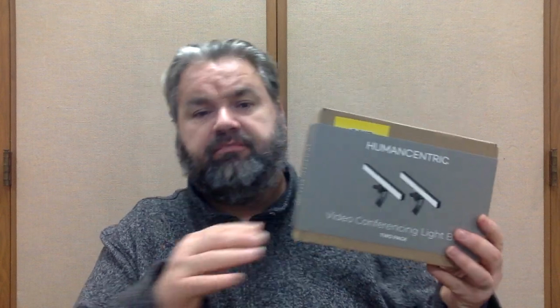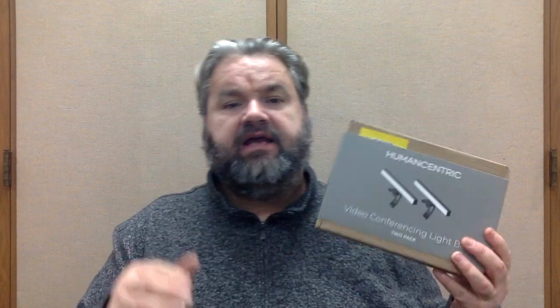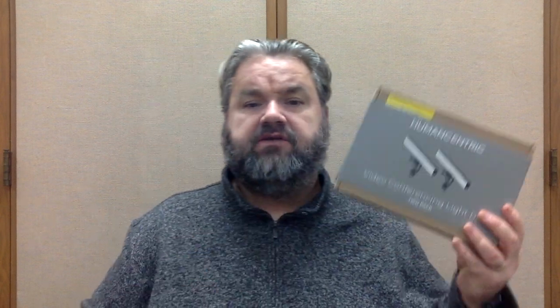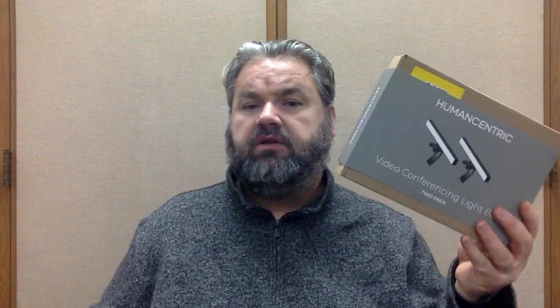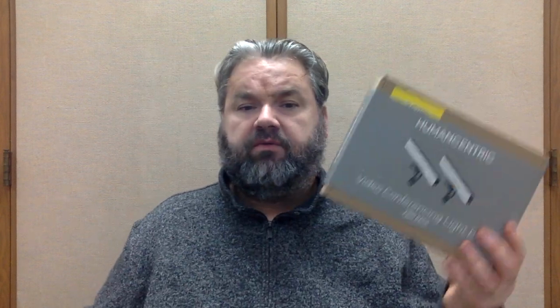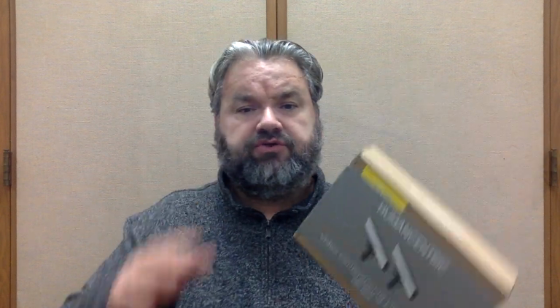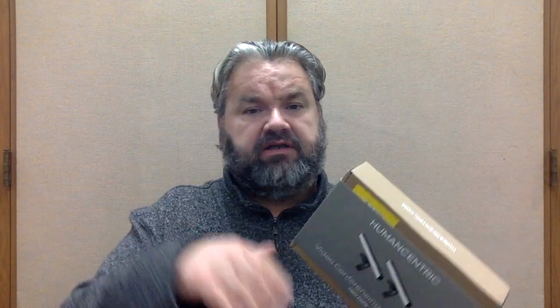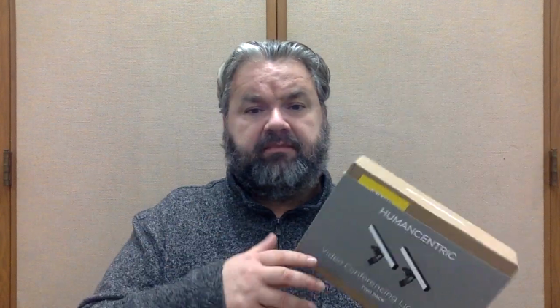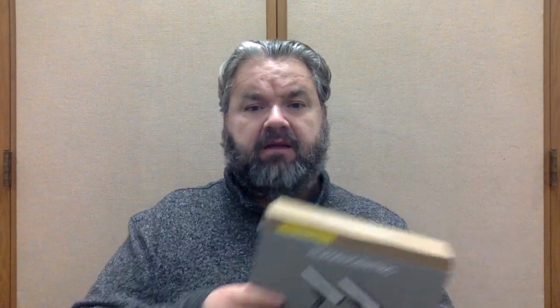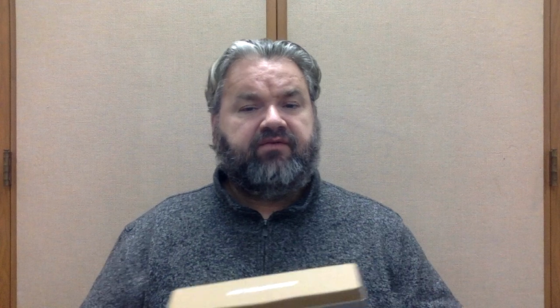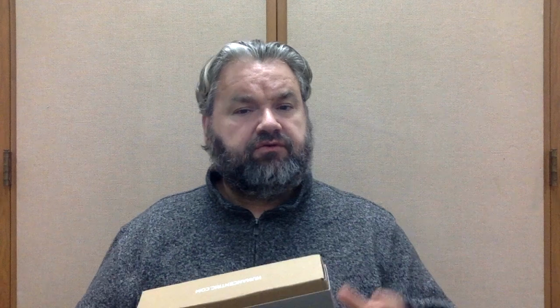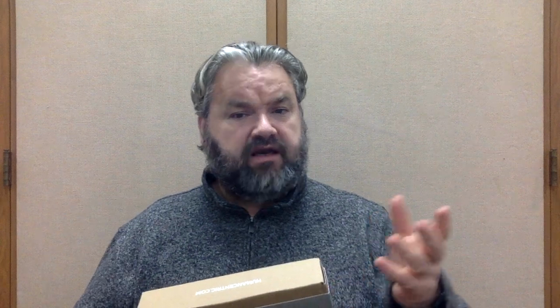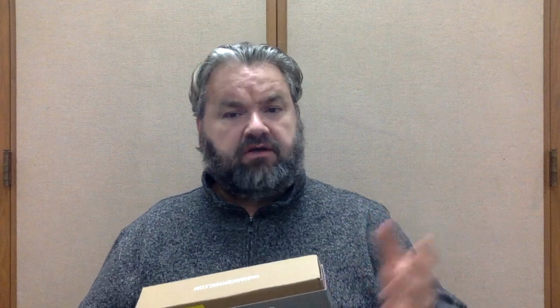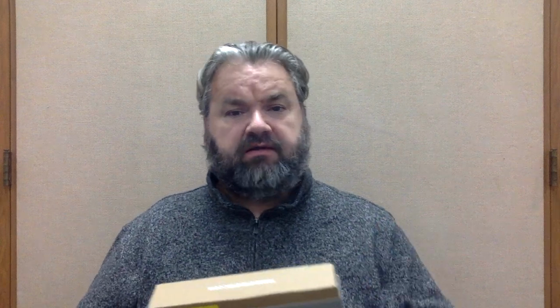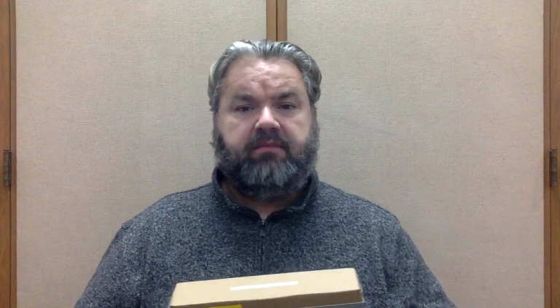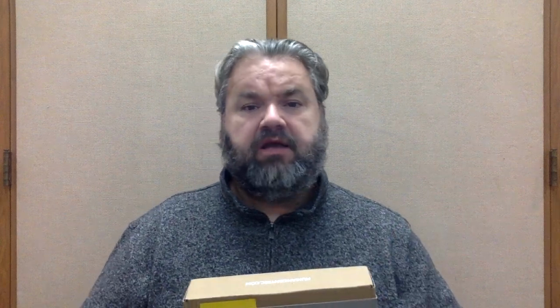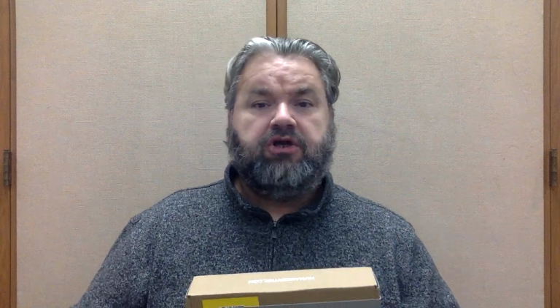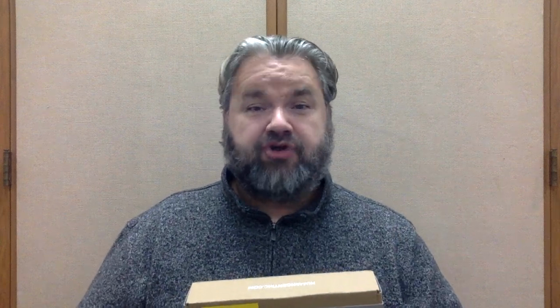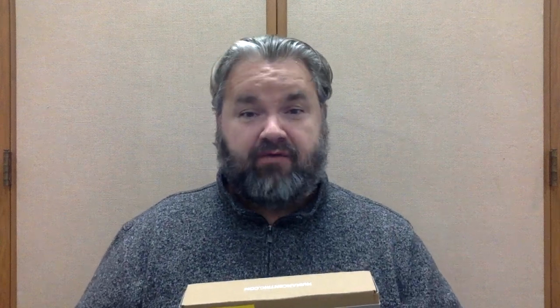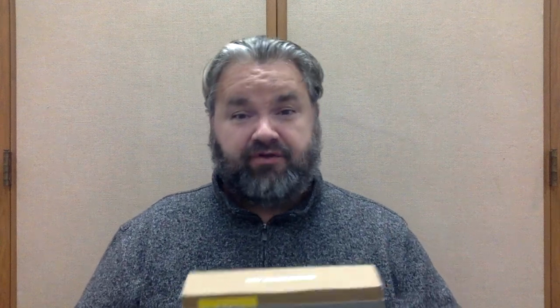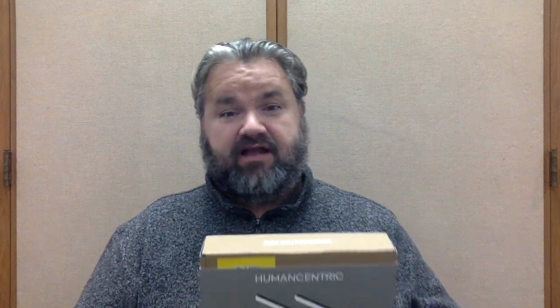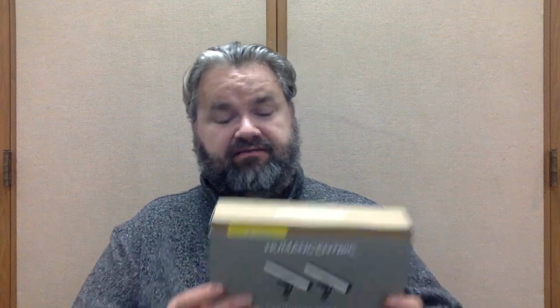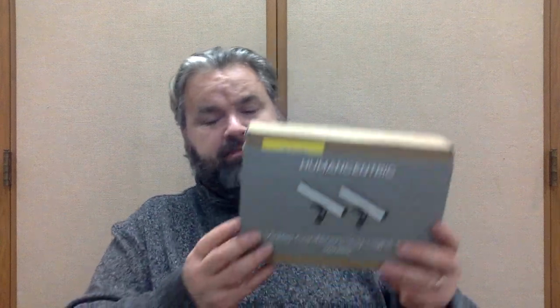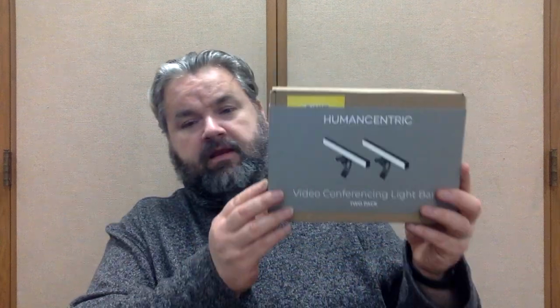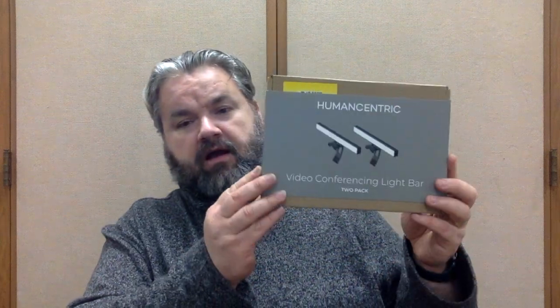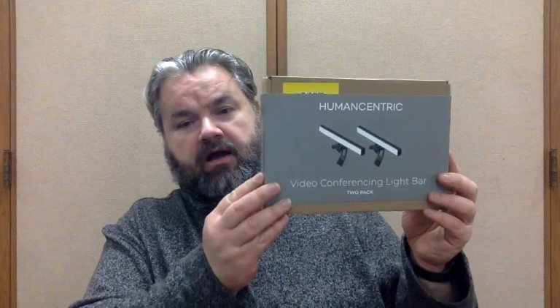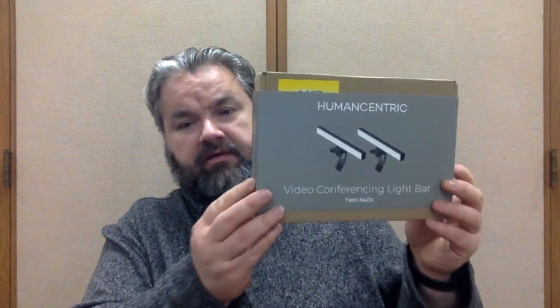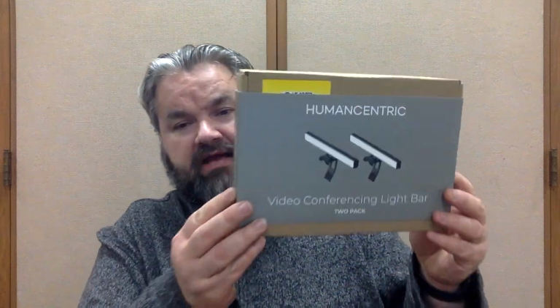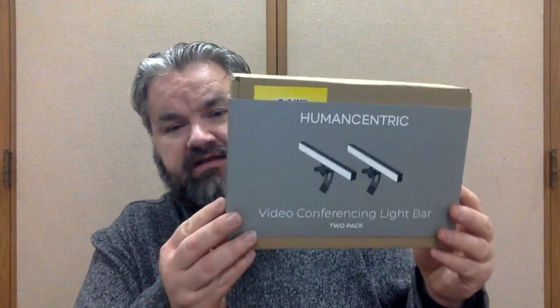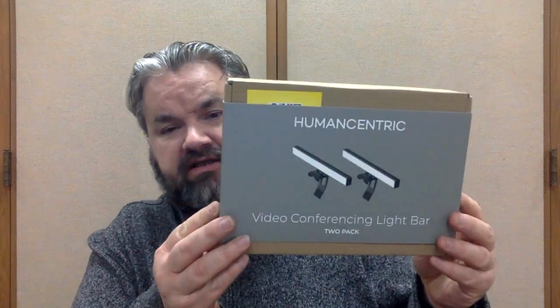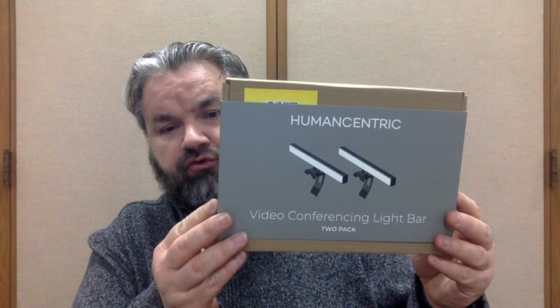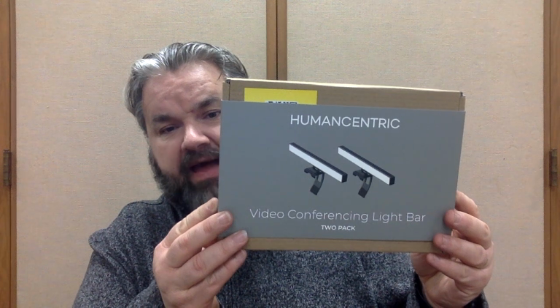Here's what it looks like in the box from Human Centric. I'll place all the information you need in the description below — feel free to take a look and maybe try it out for yourself. Again, this is a two-pack.